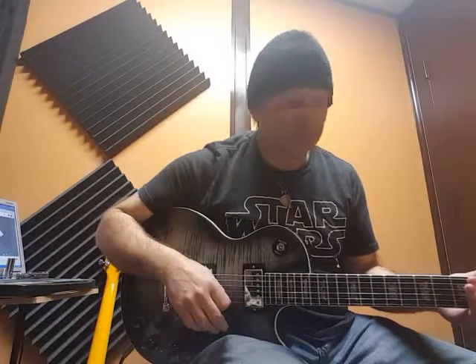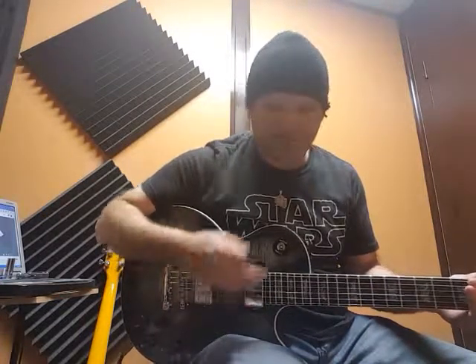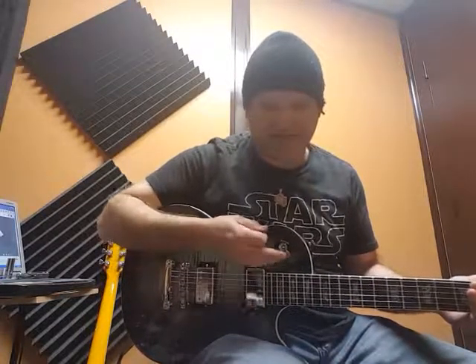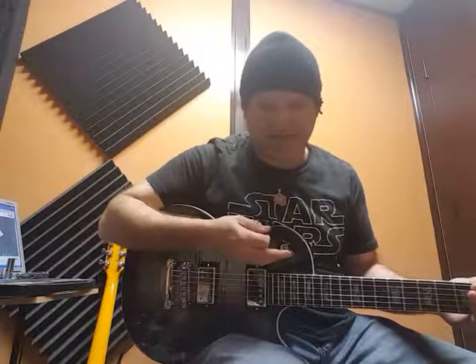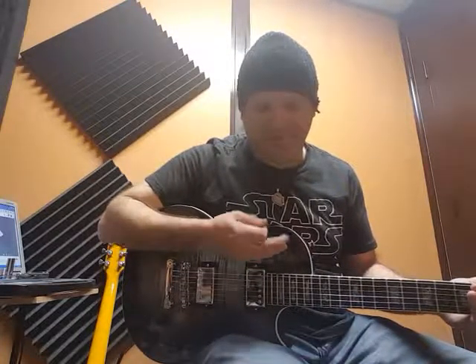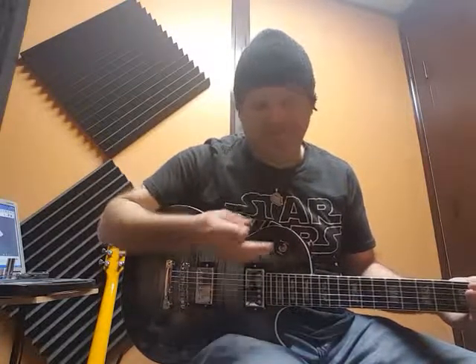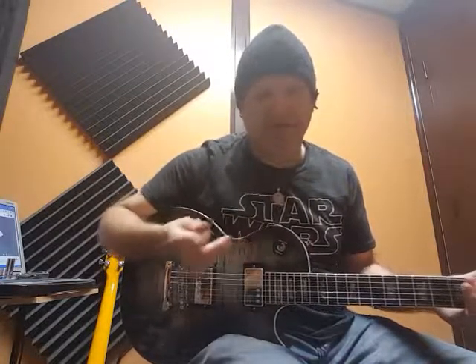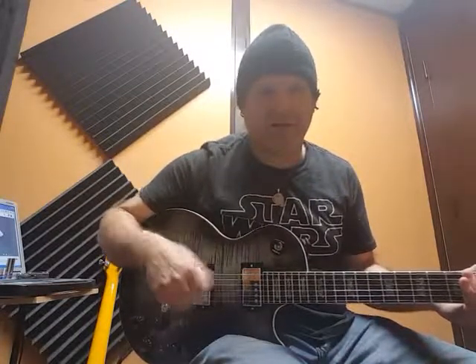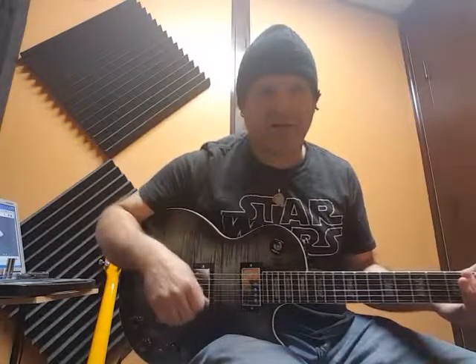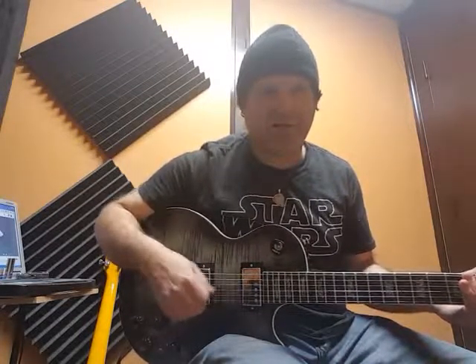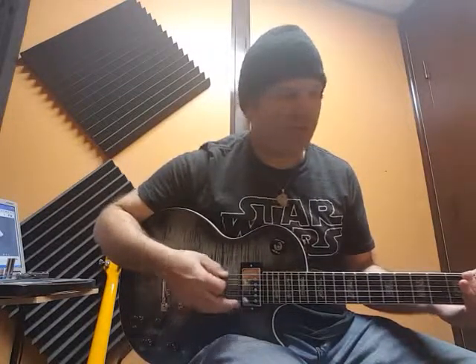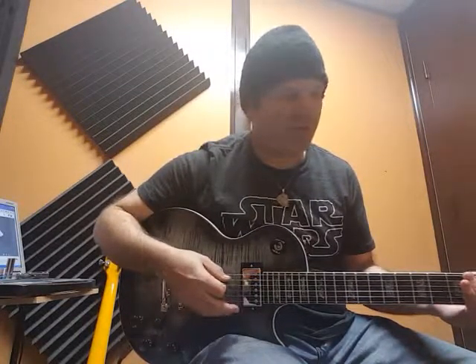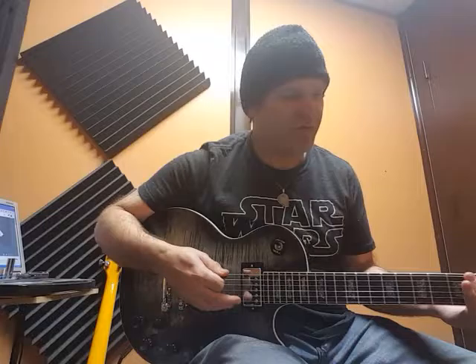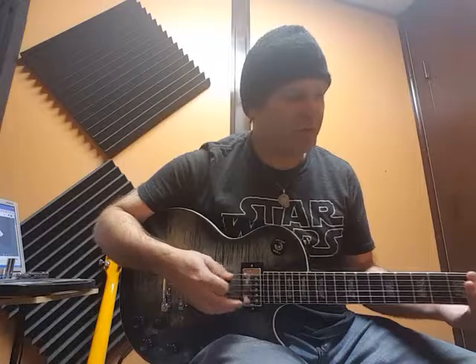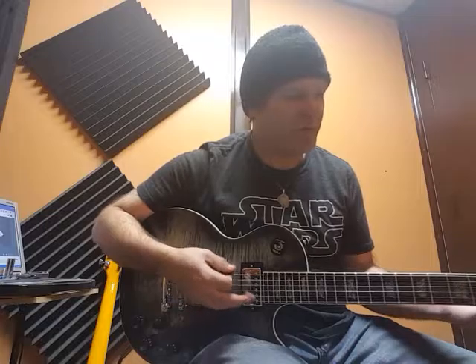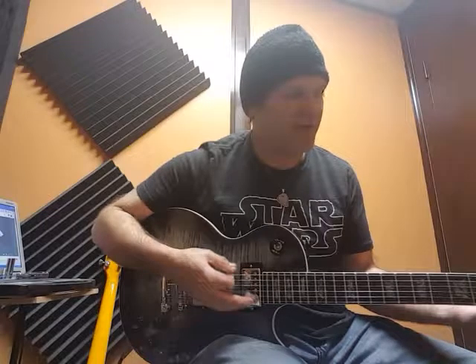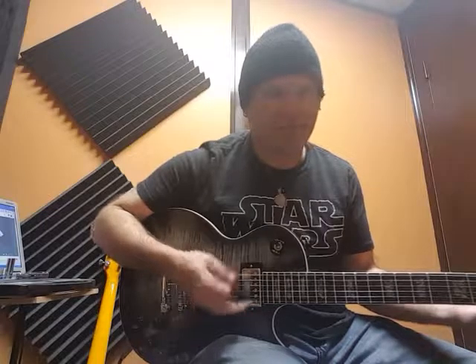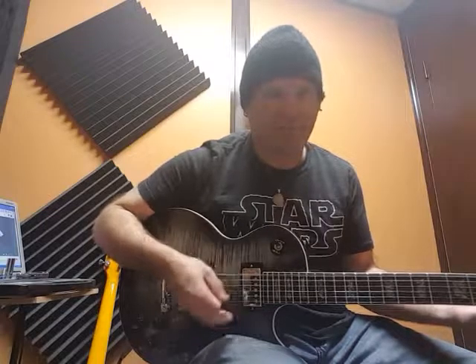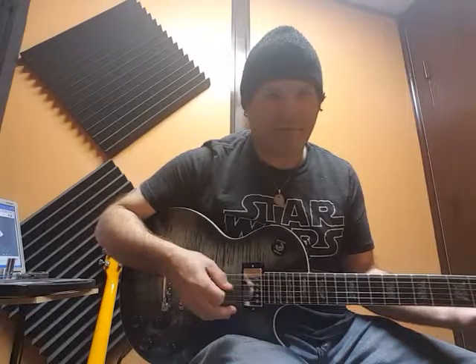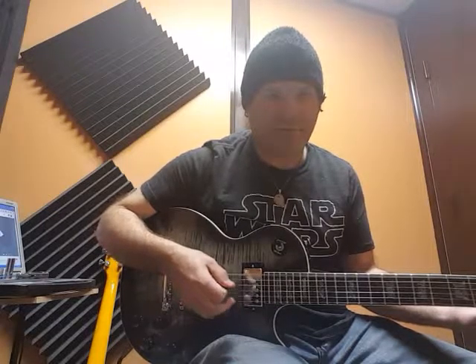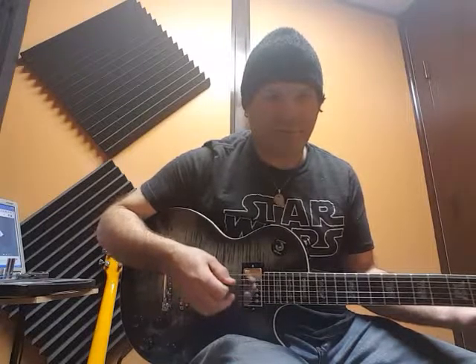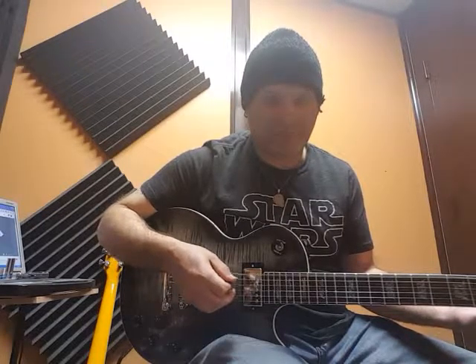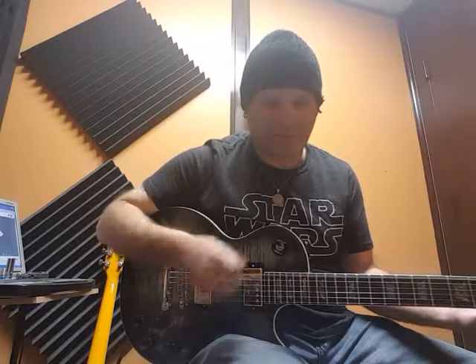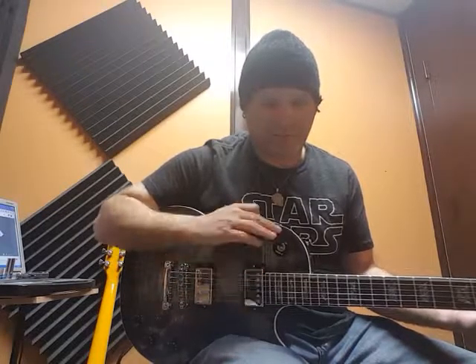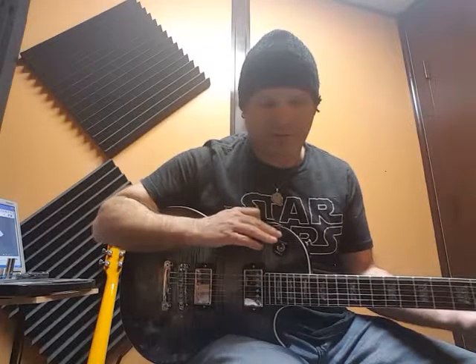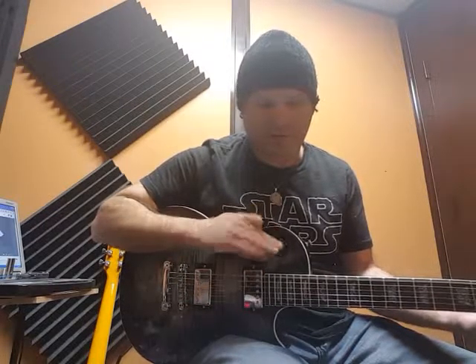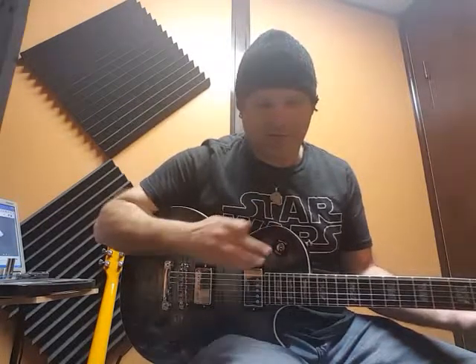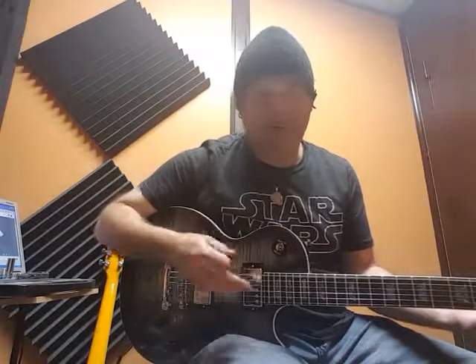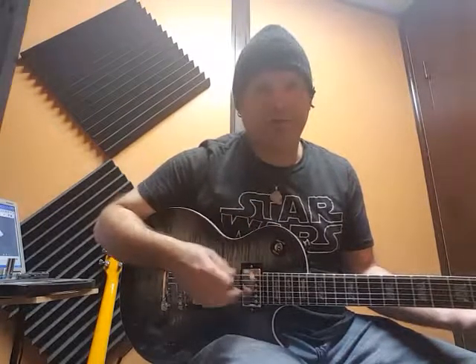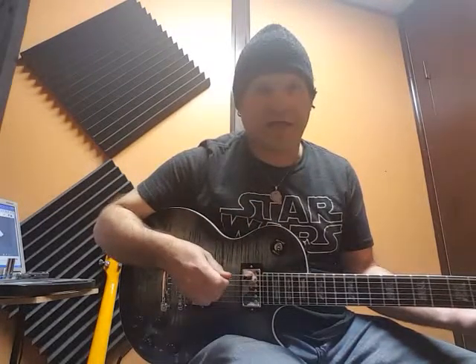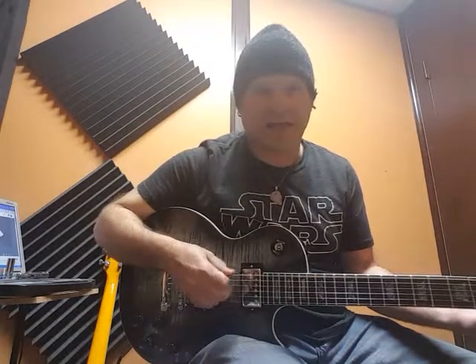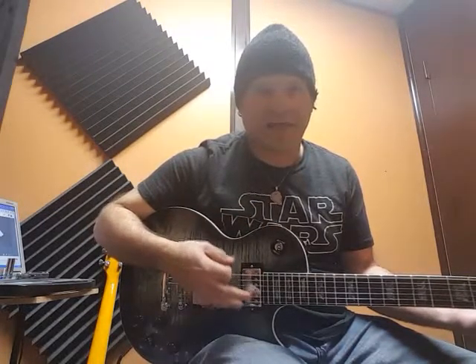Check out, here's the lead, or the rhythm pickup again. And the lead.